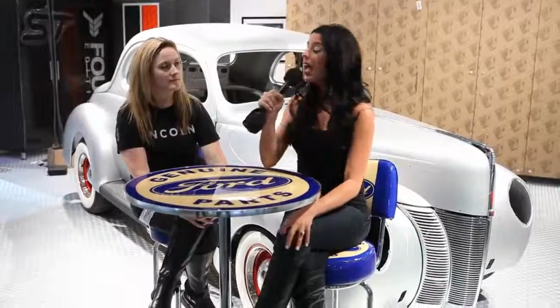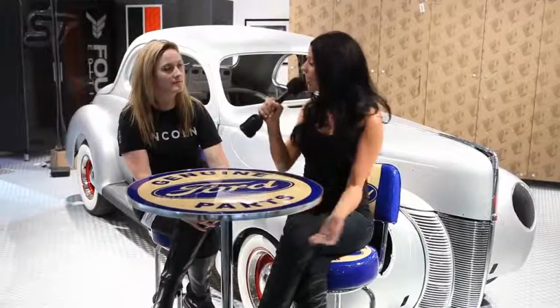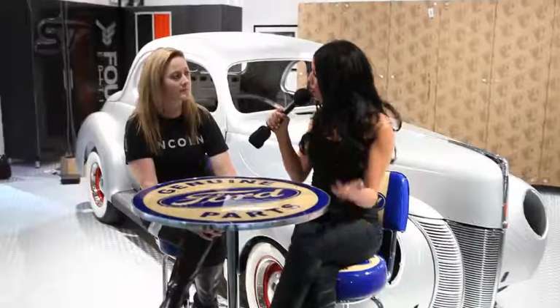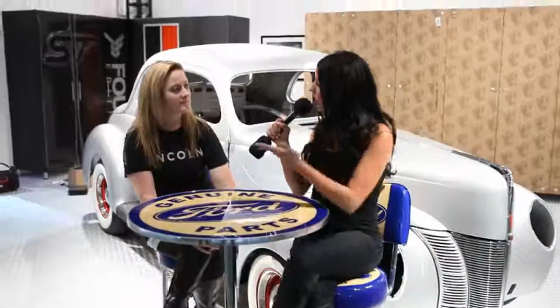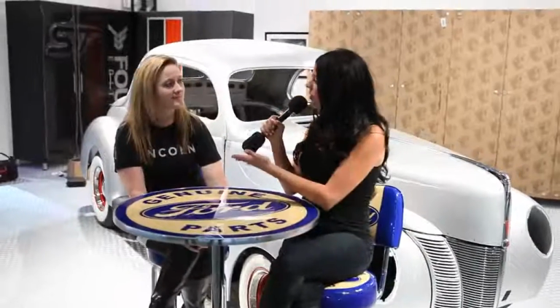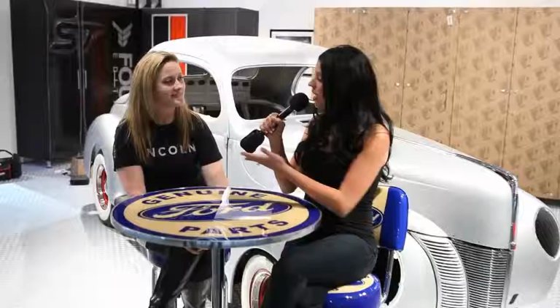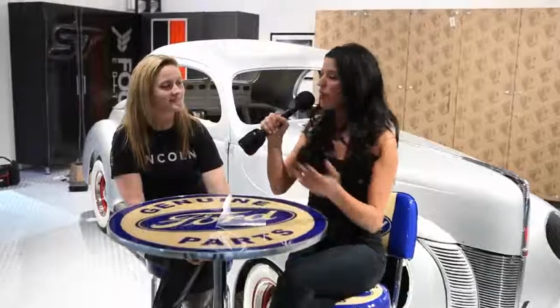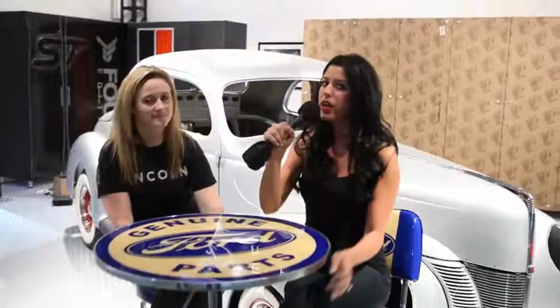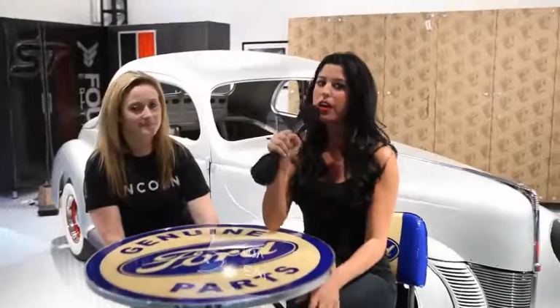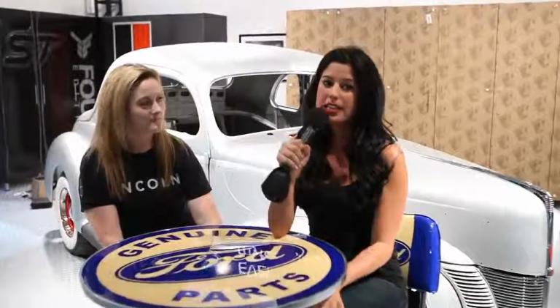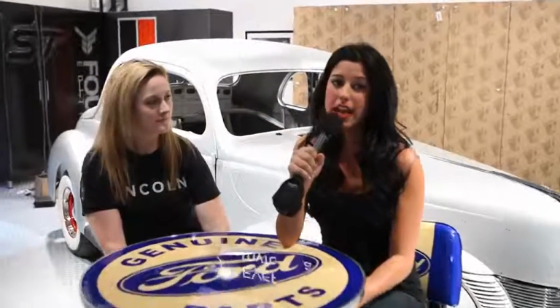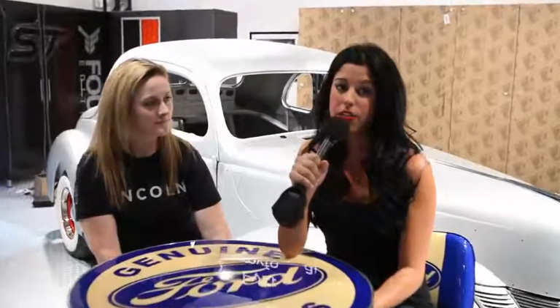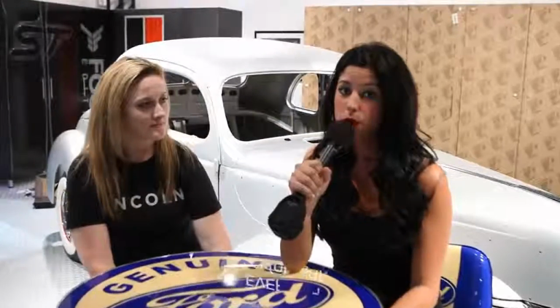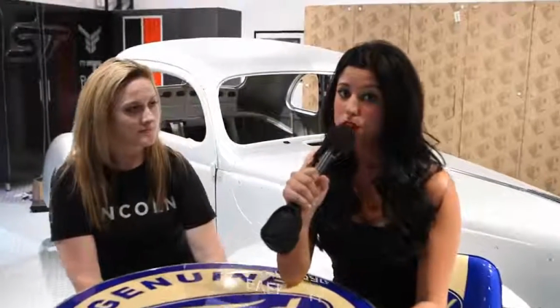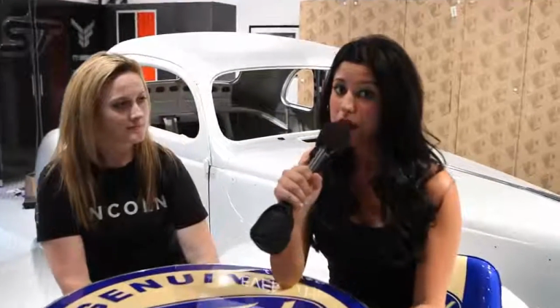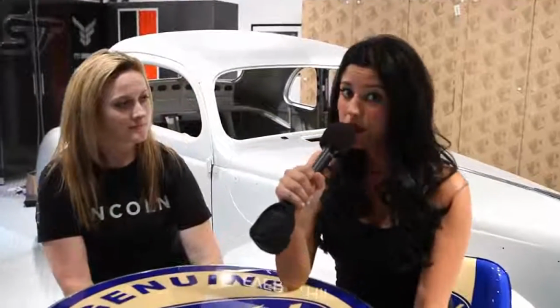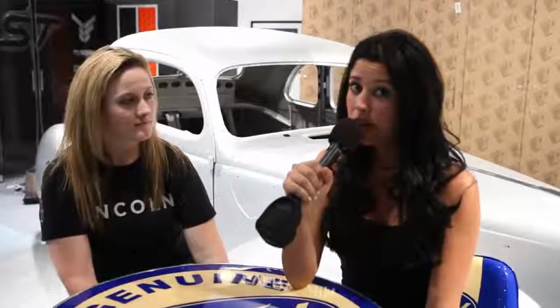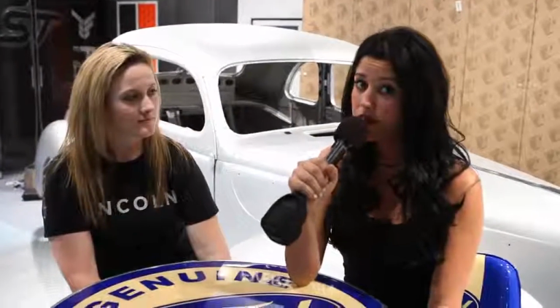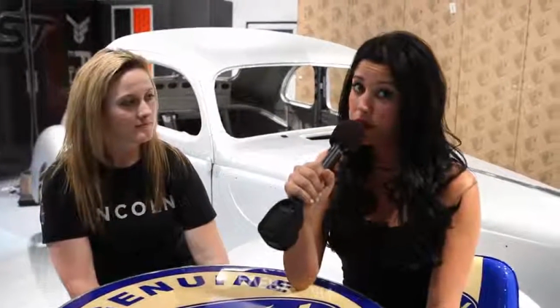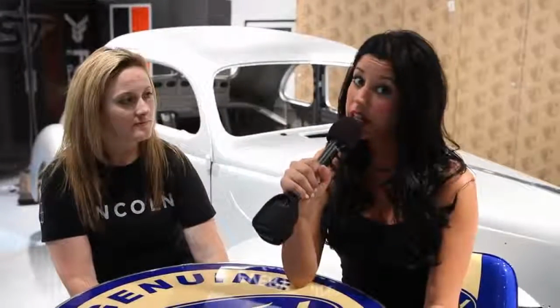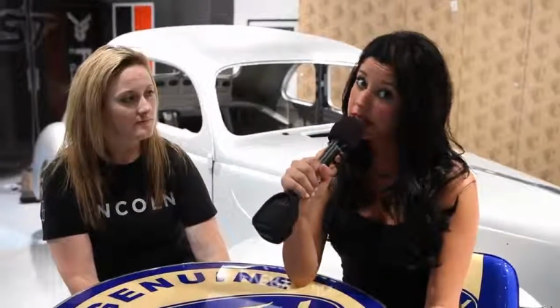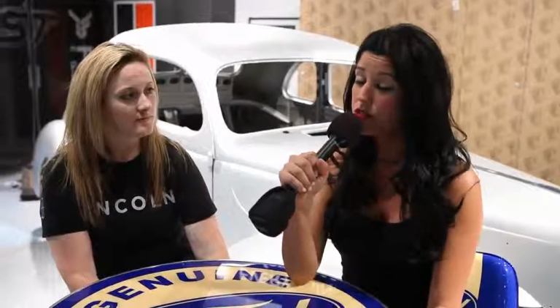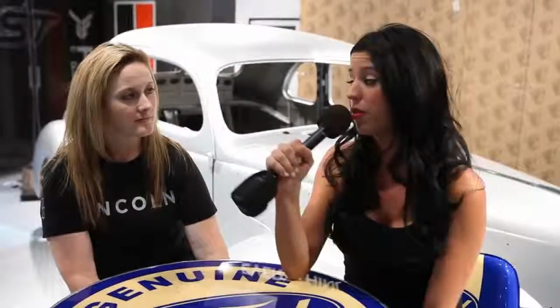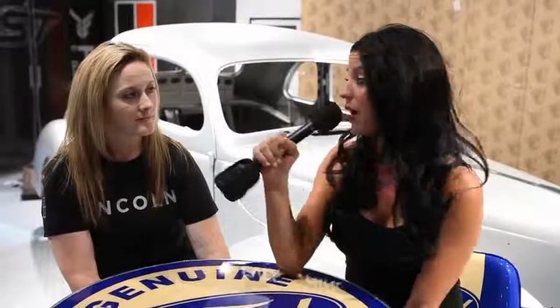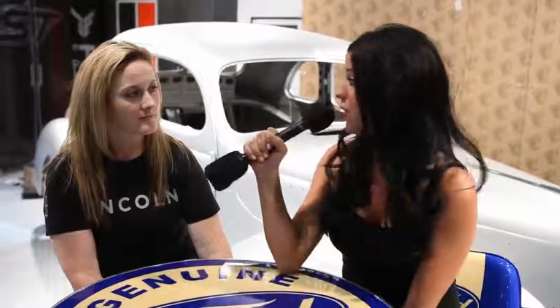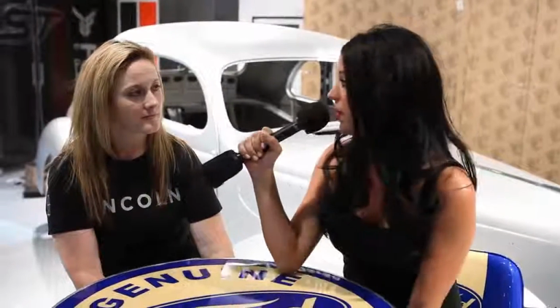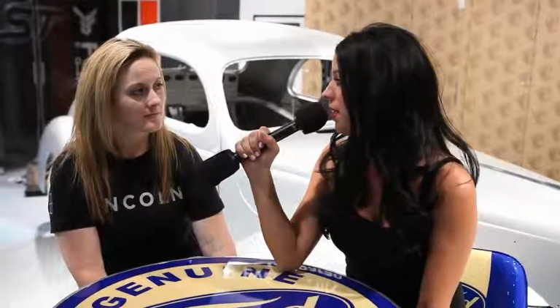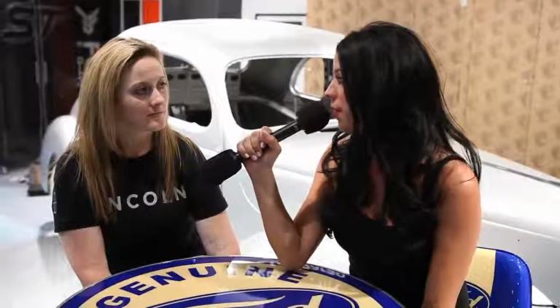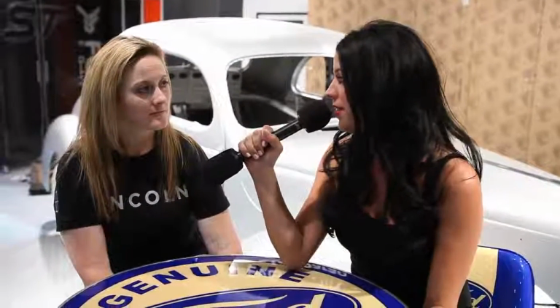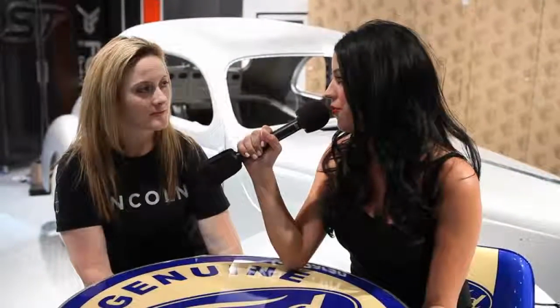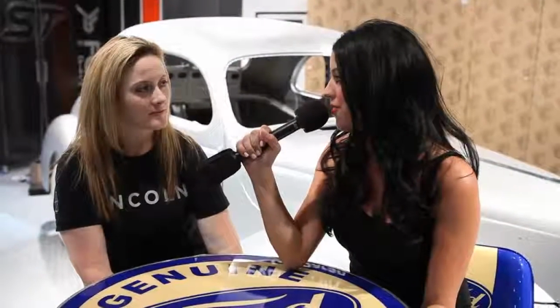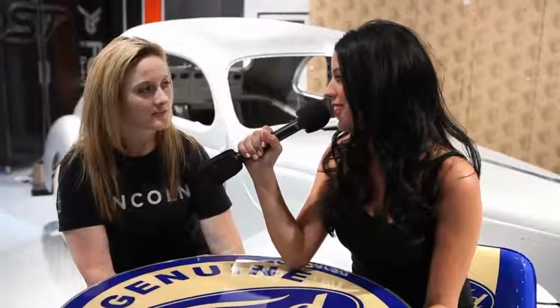Hanging out with my girl Amy, we are inside the Ford Dream Garage and it really is a dream garage. Amy, tell me why it's a dream garage.